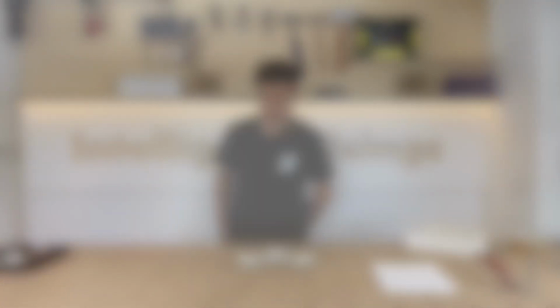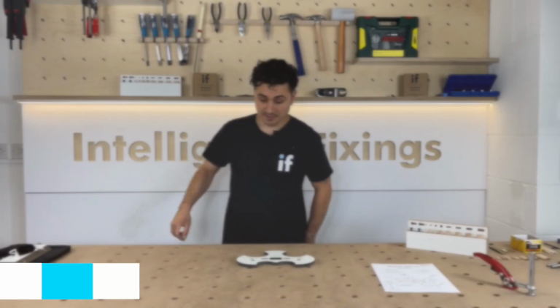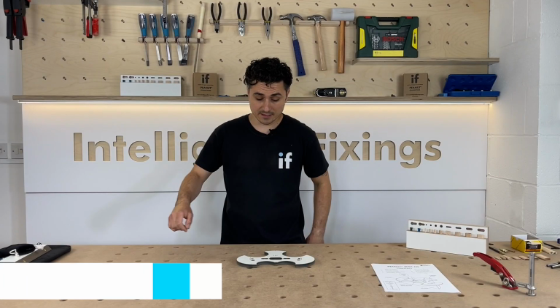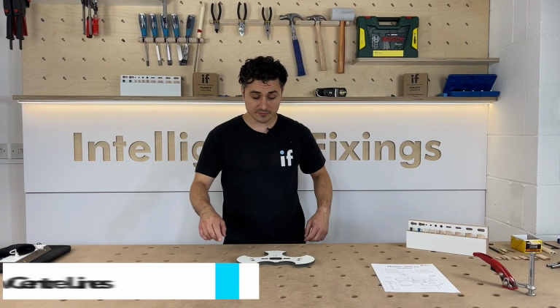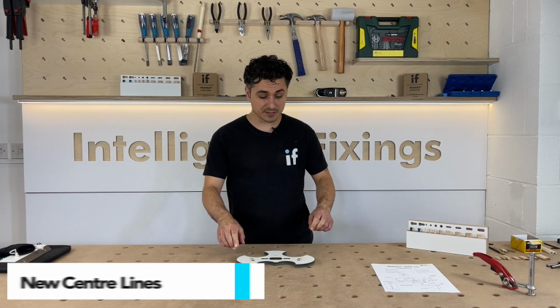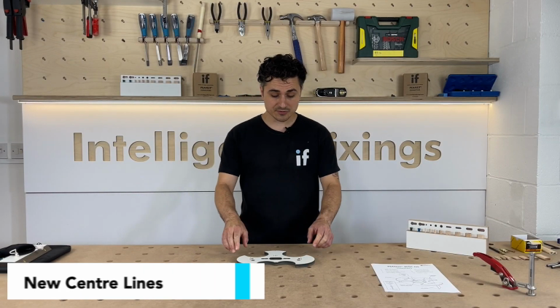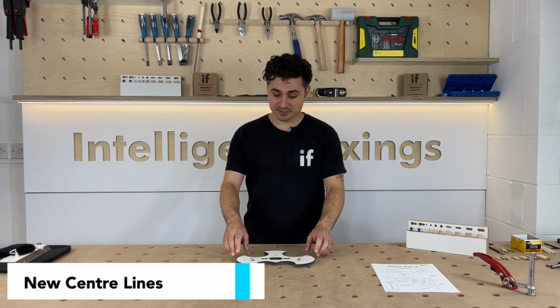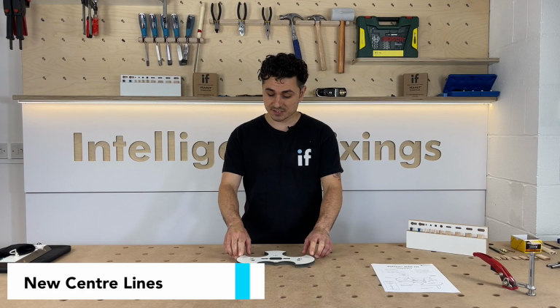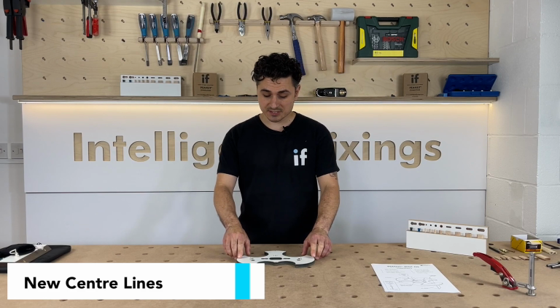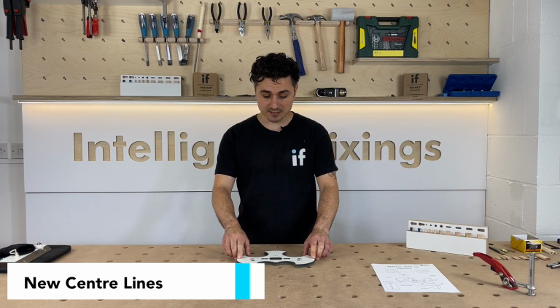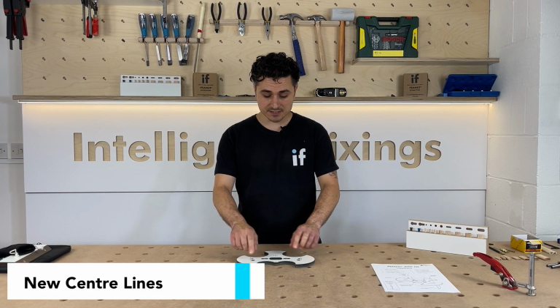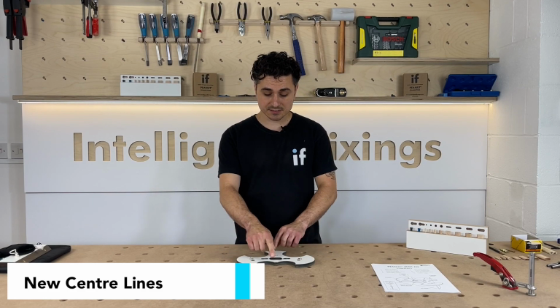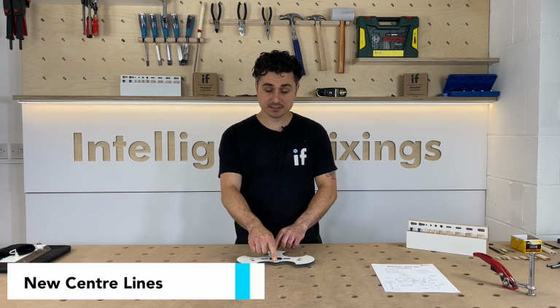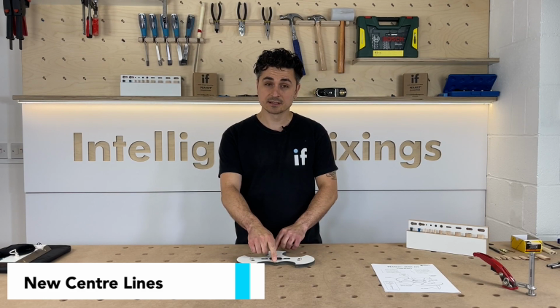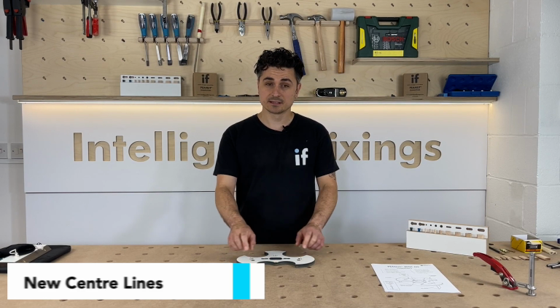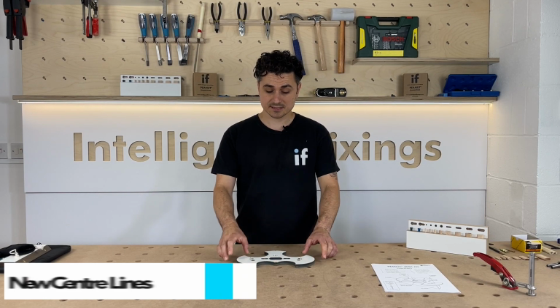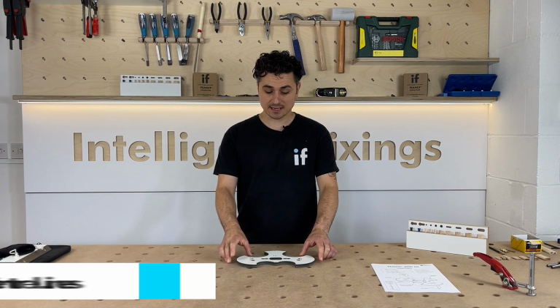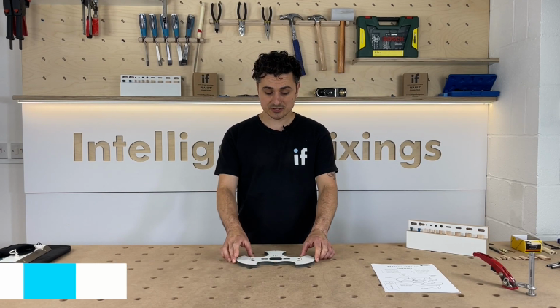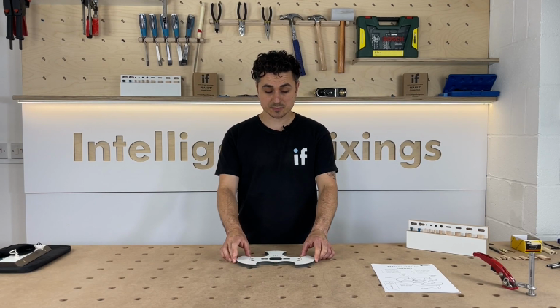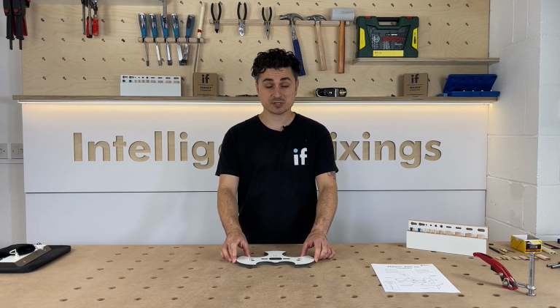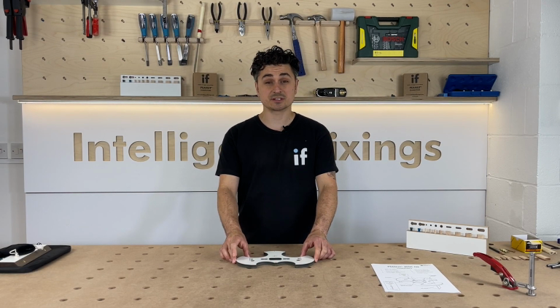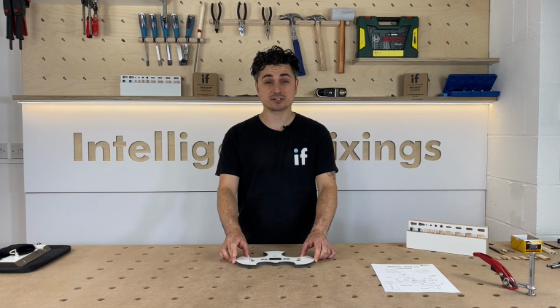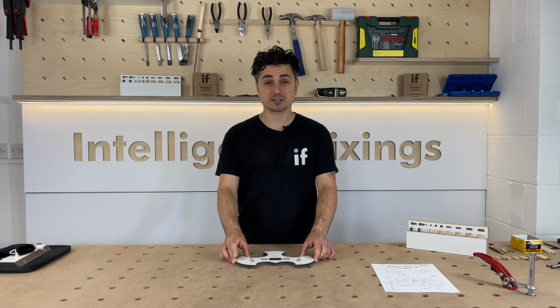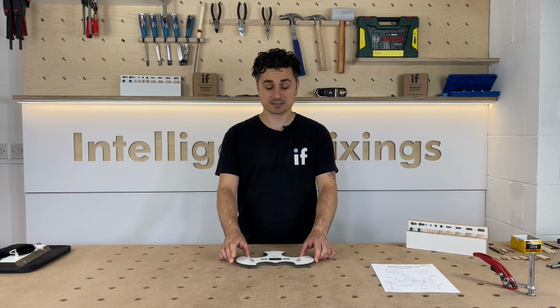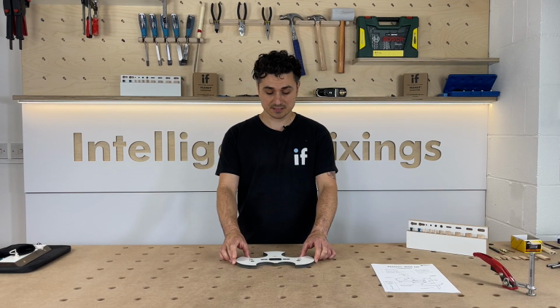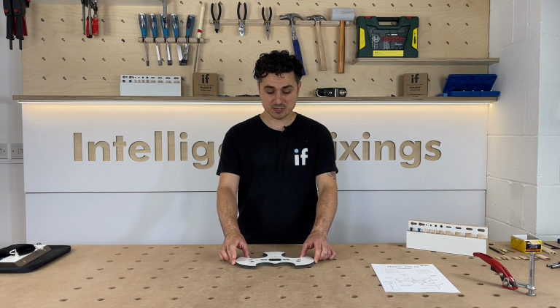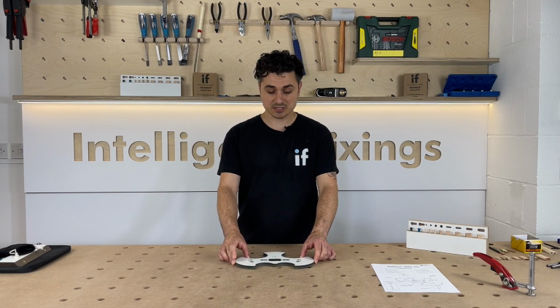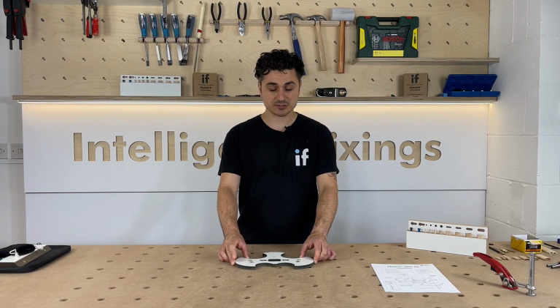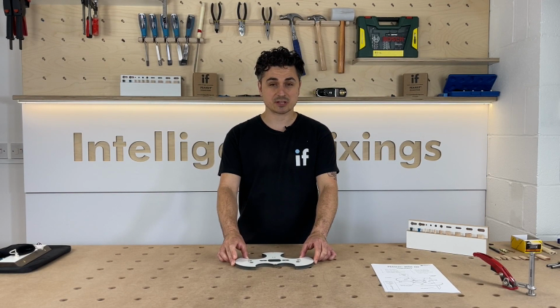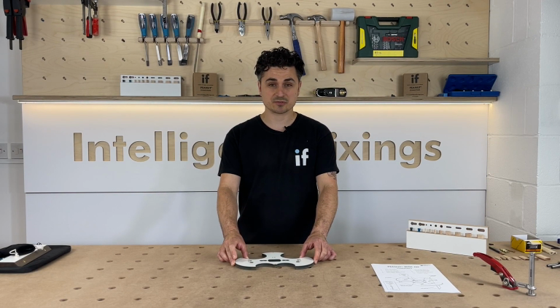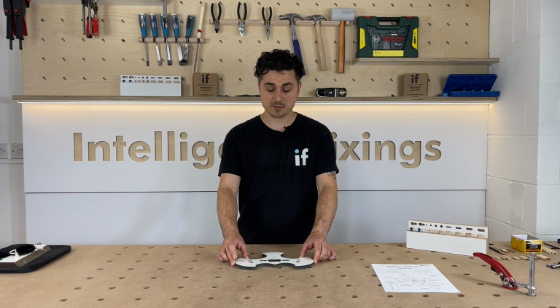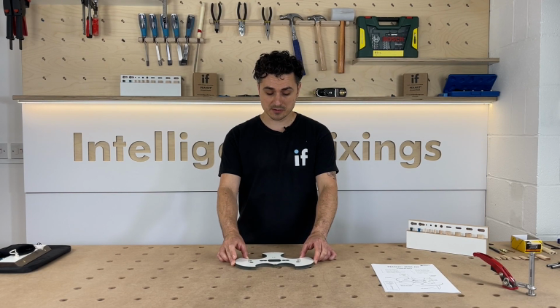The other feature is the center lines. This allows you to position the jig especially on the center of a panel.